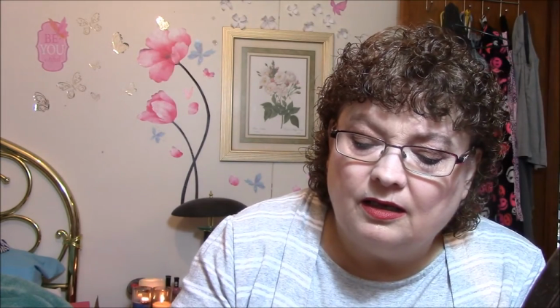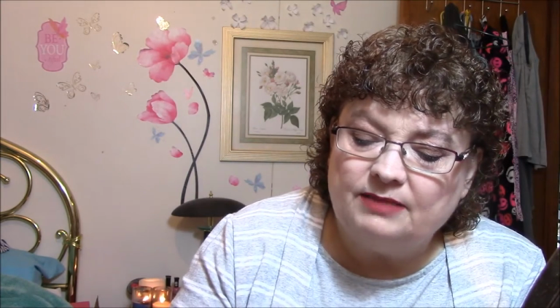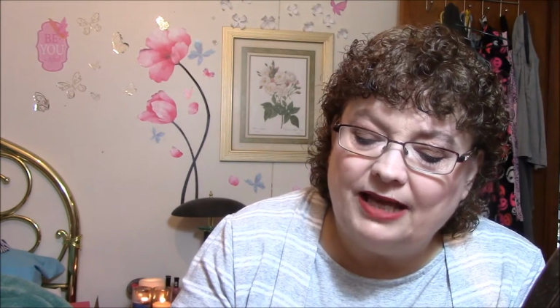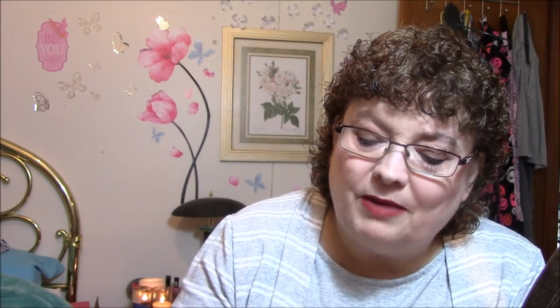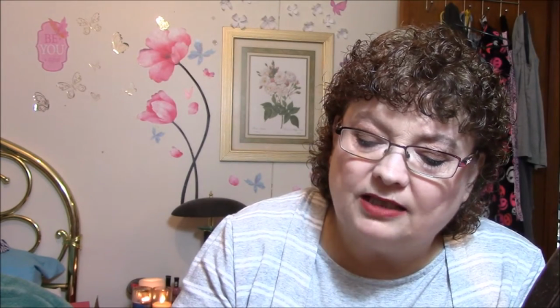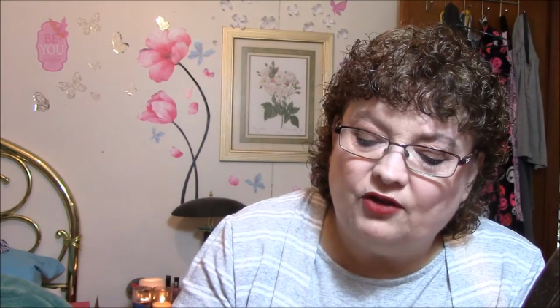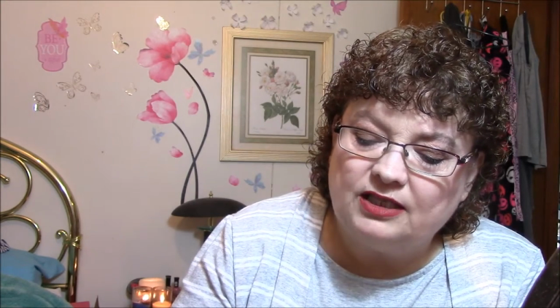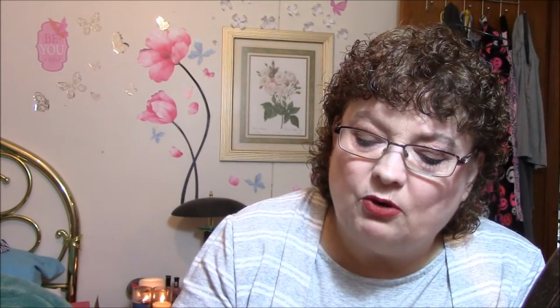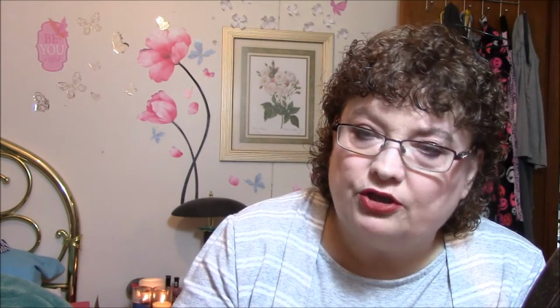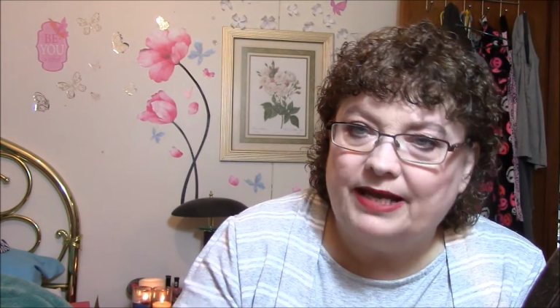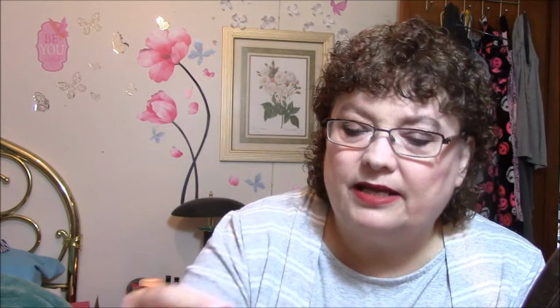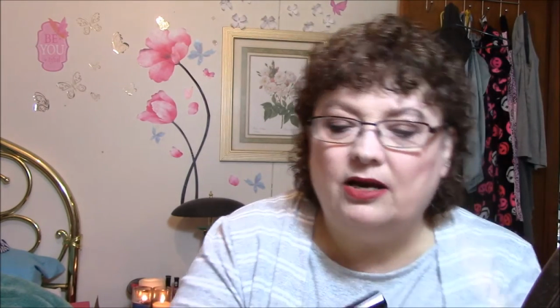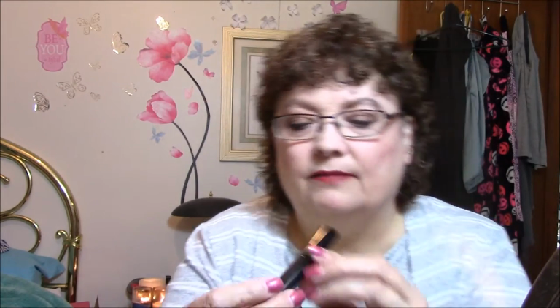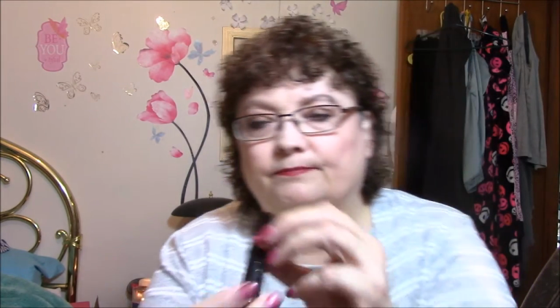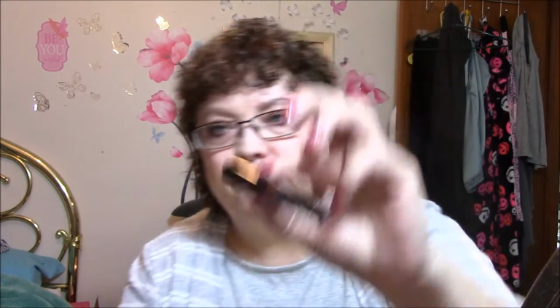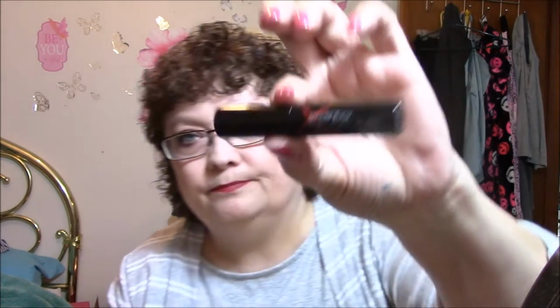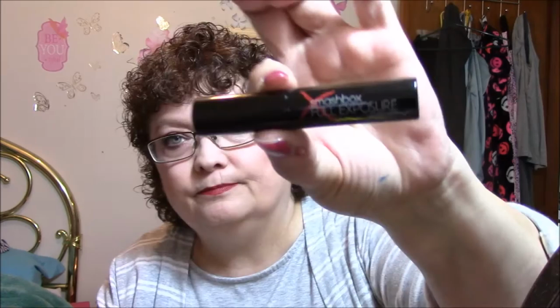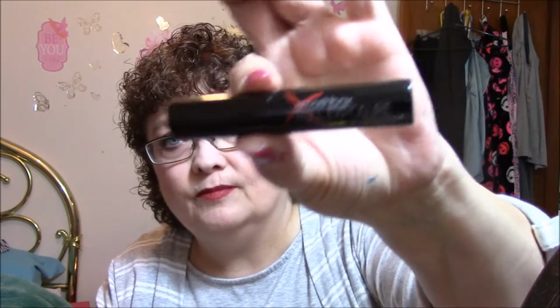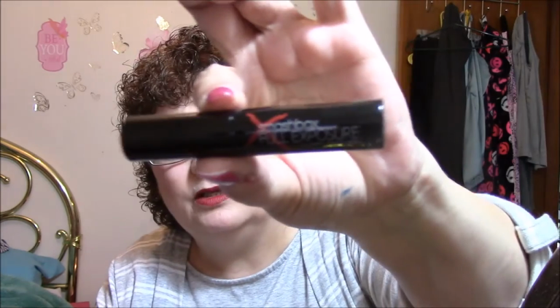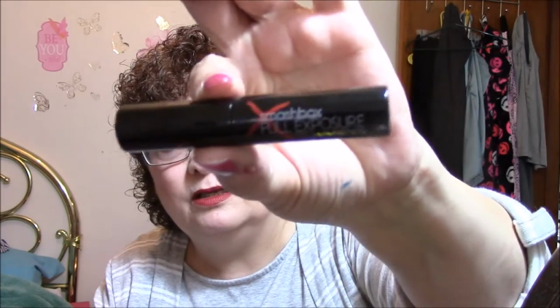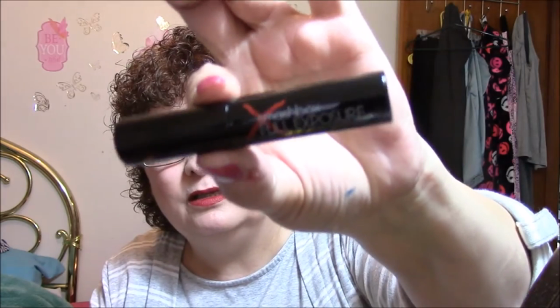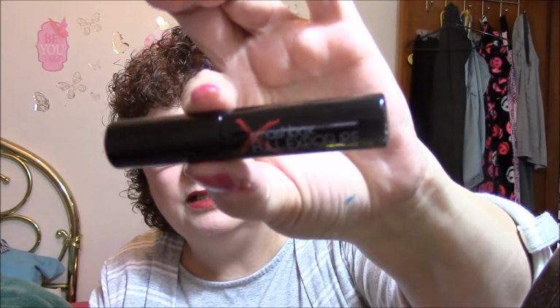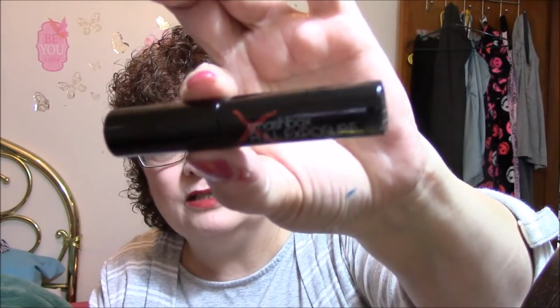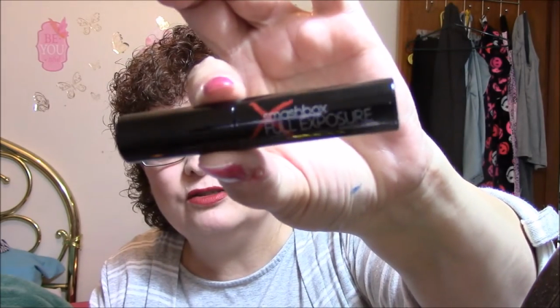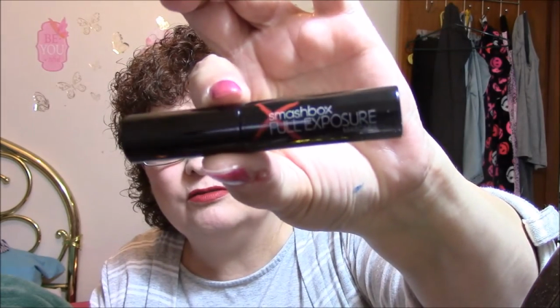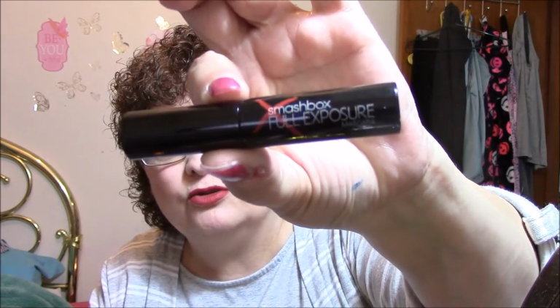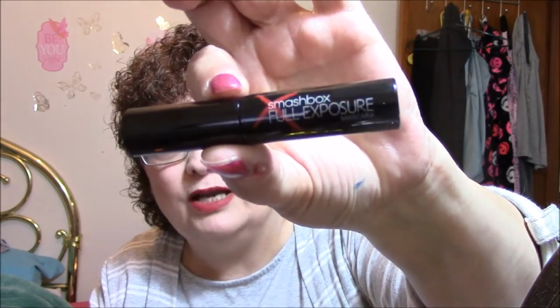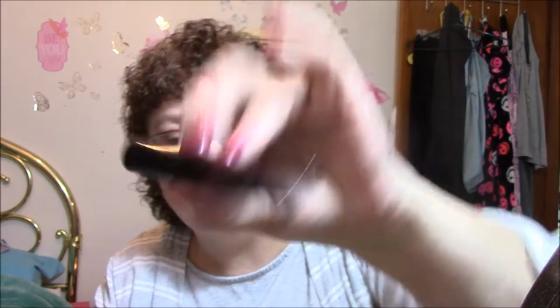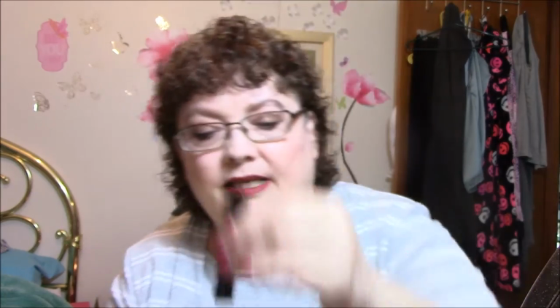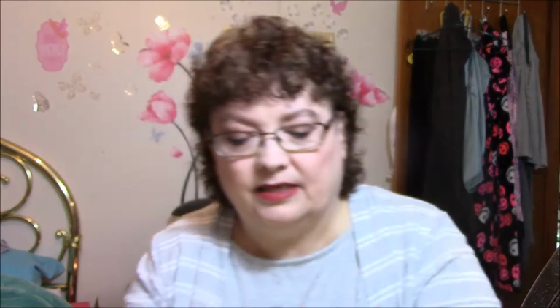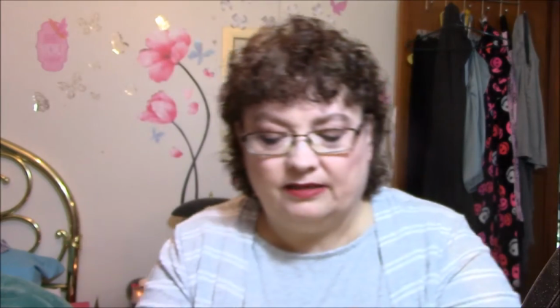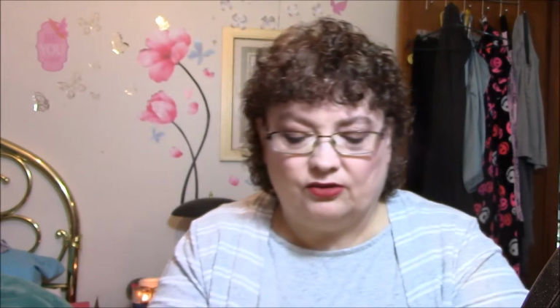Smashbox Faux Exposure Mascara — deluxe trial size, I assume.